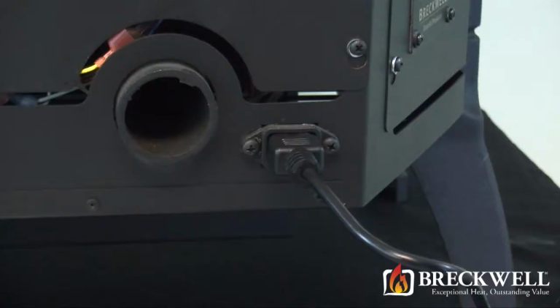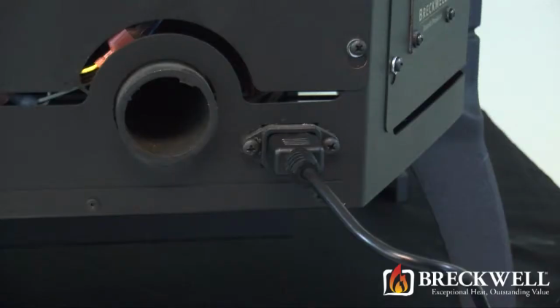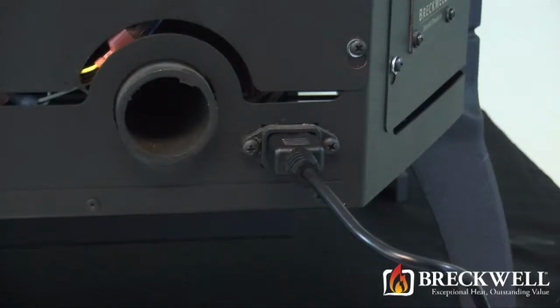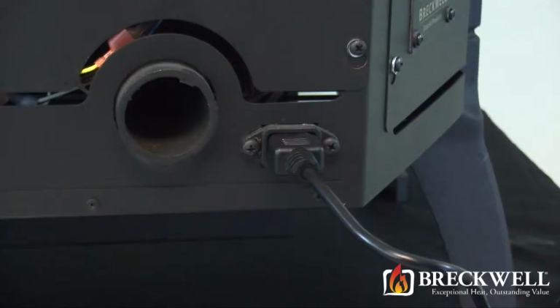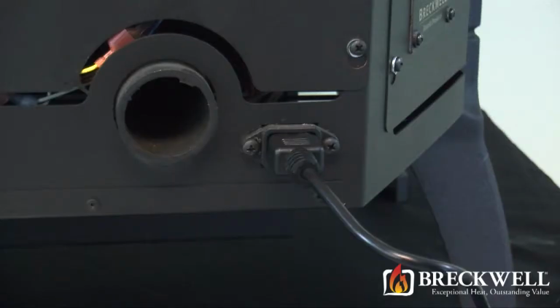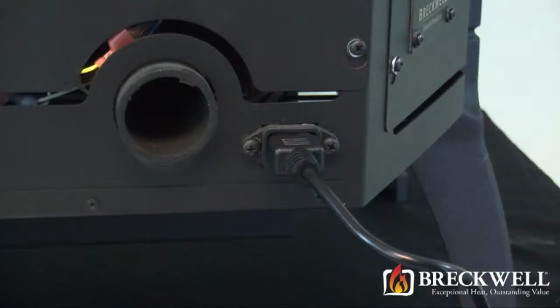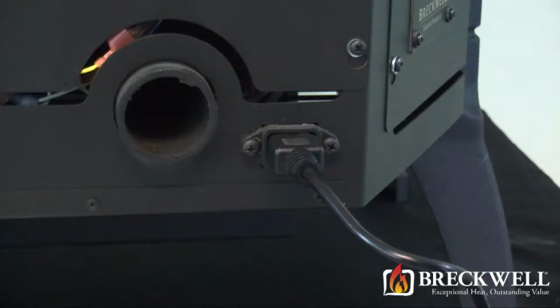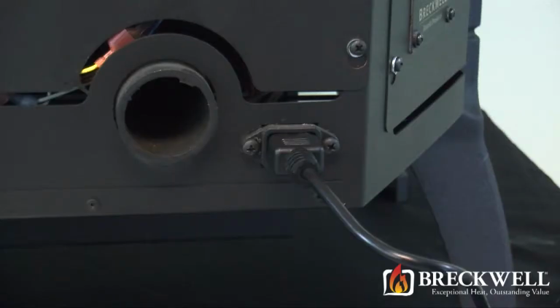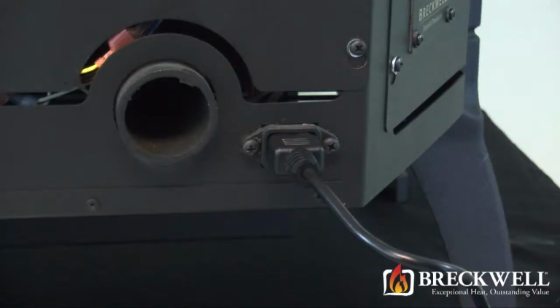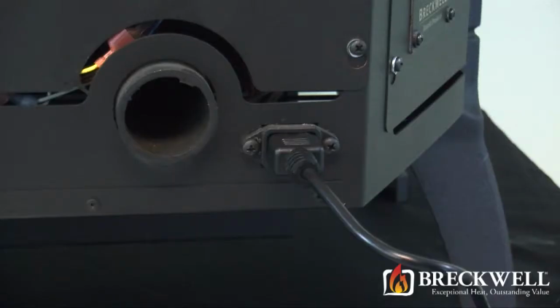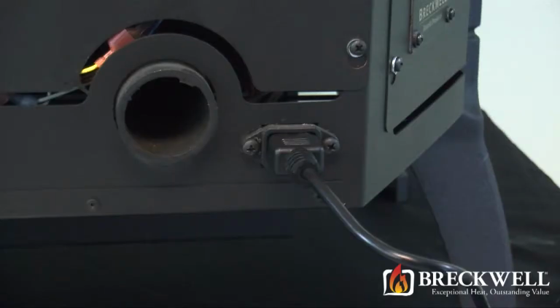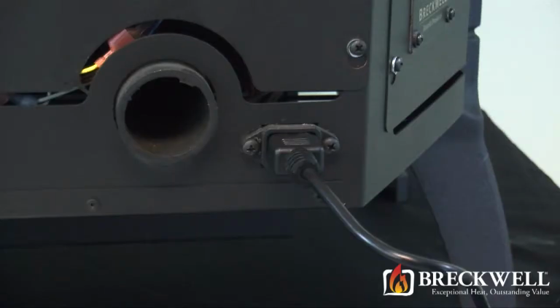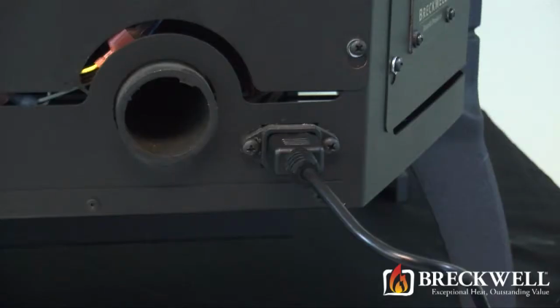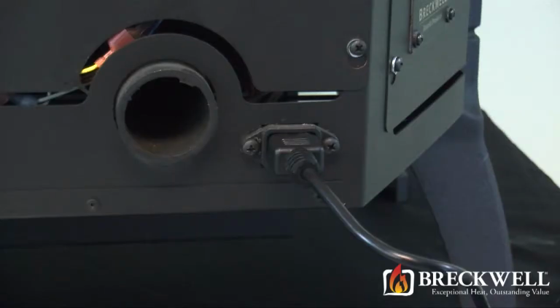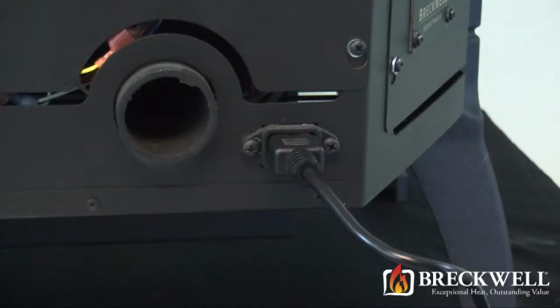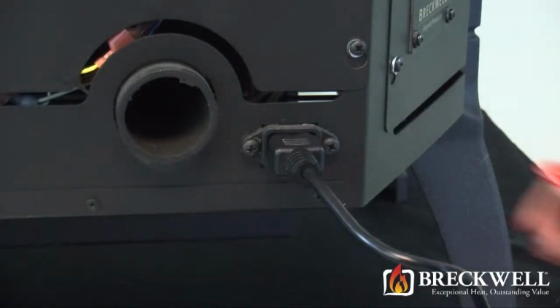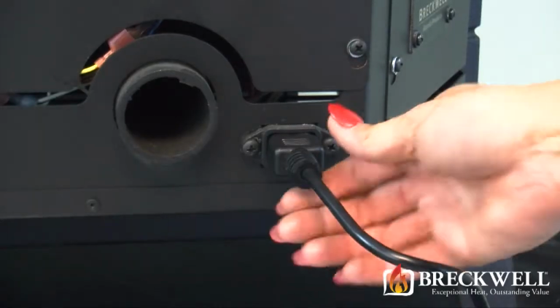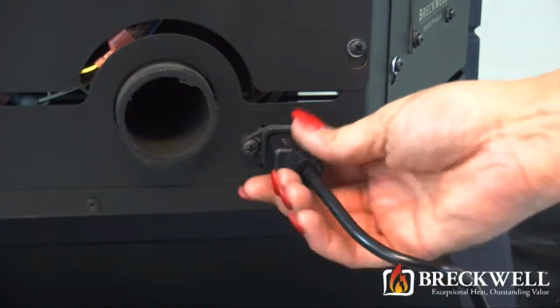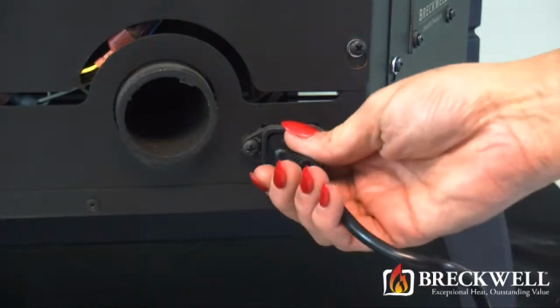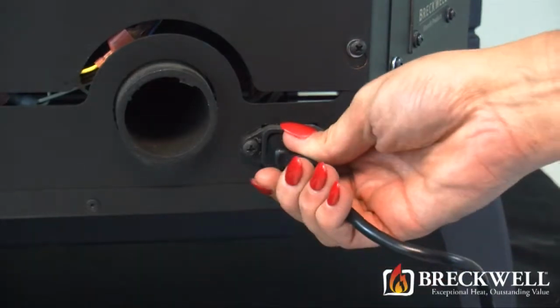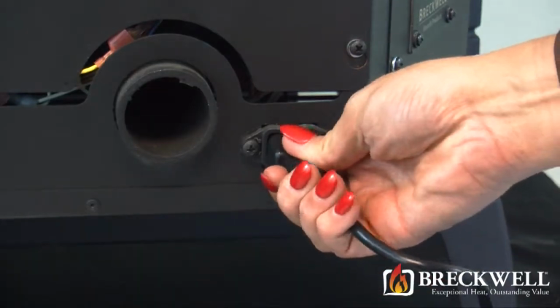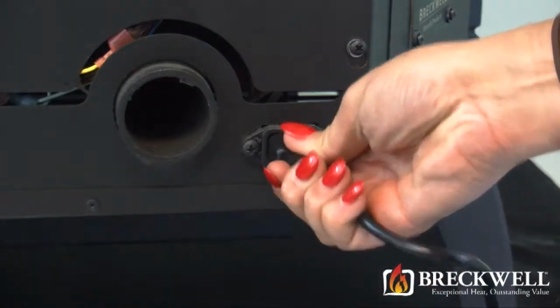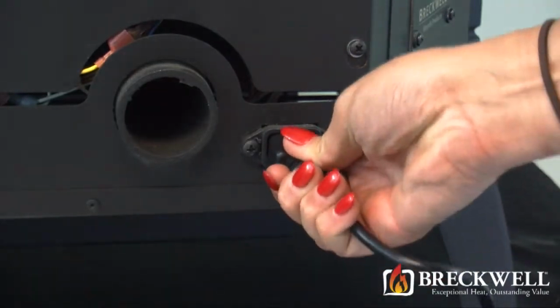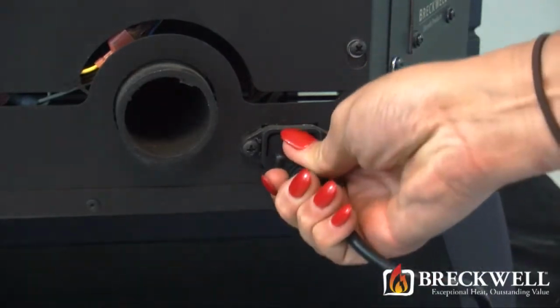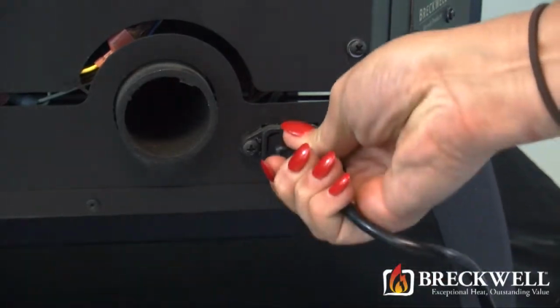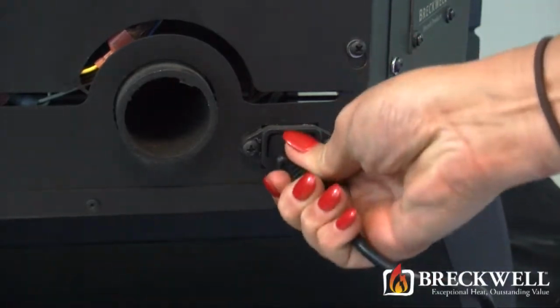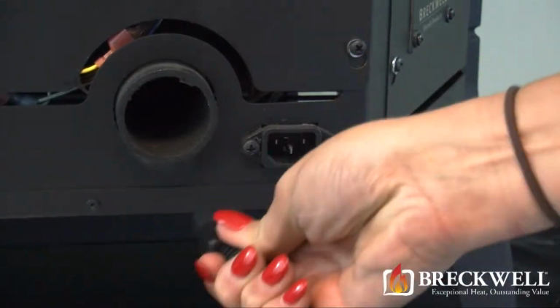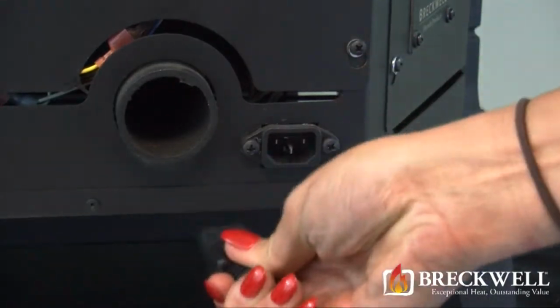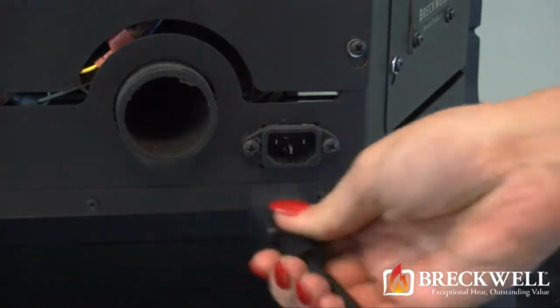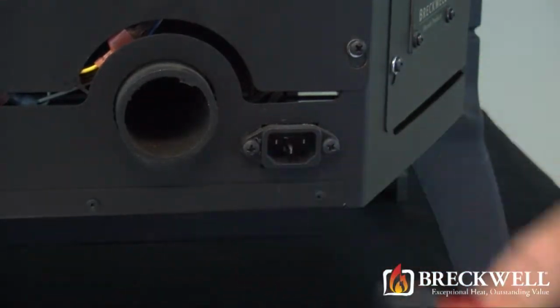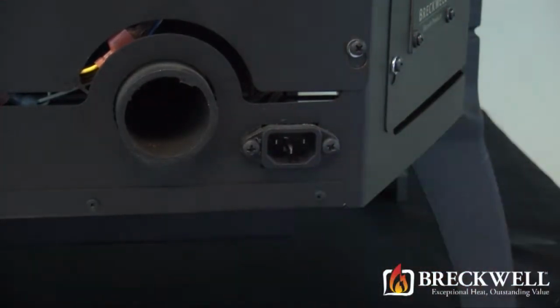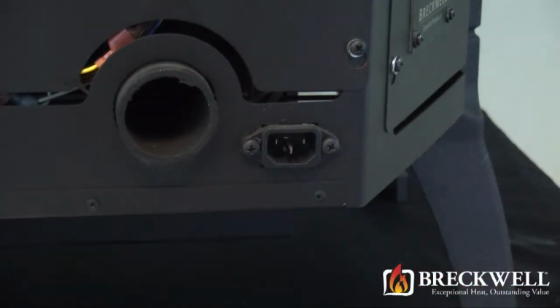Before starting our project, first make sure your stove is completely cool and then remove the power cord from the back of your stove.